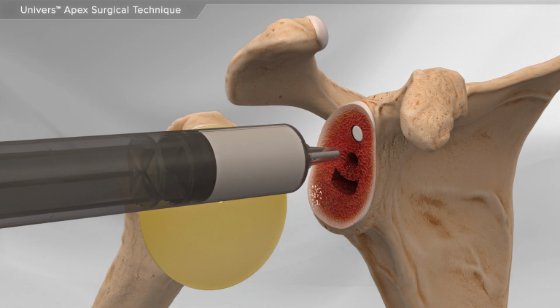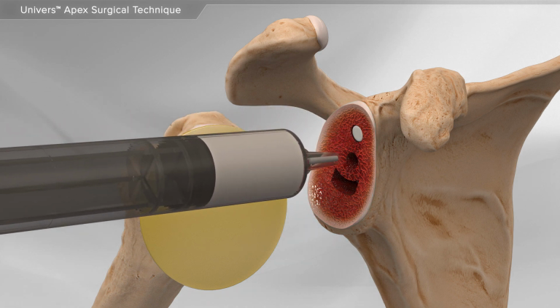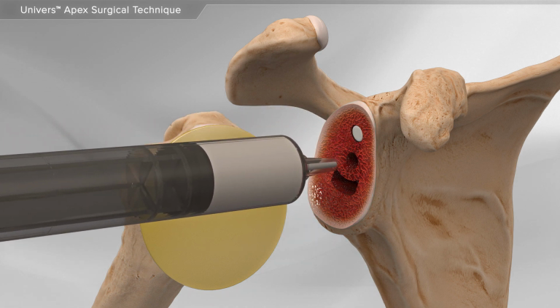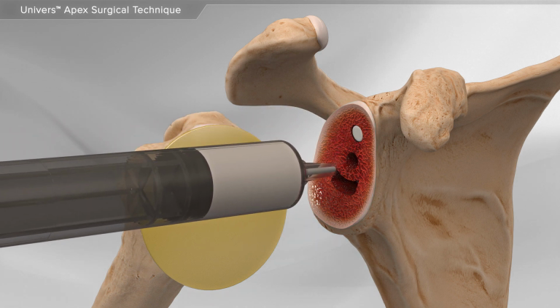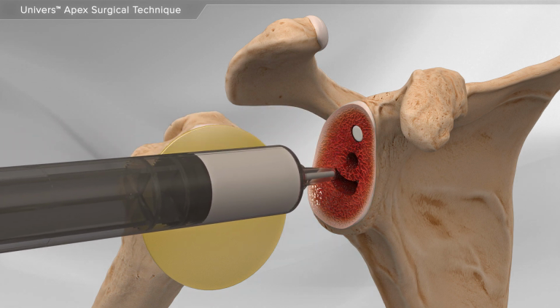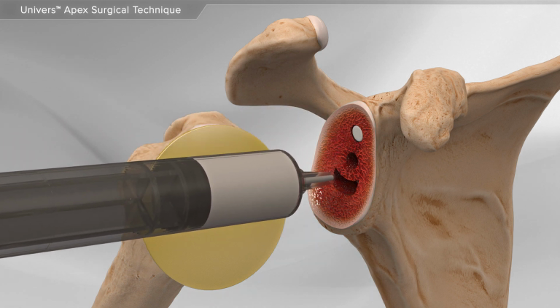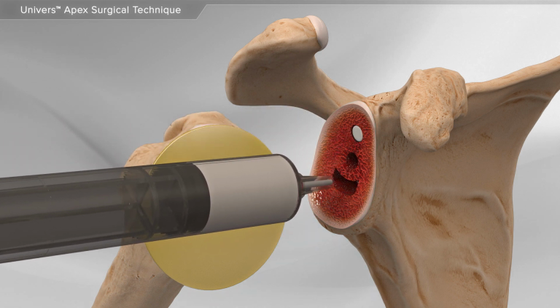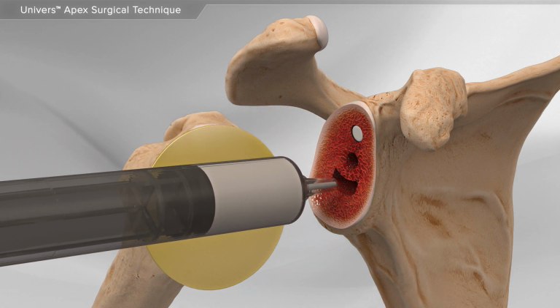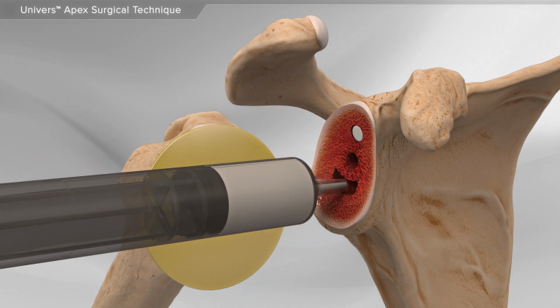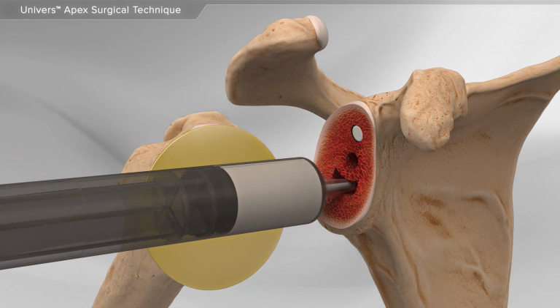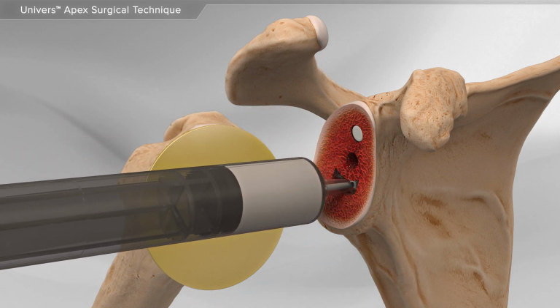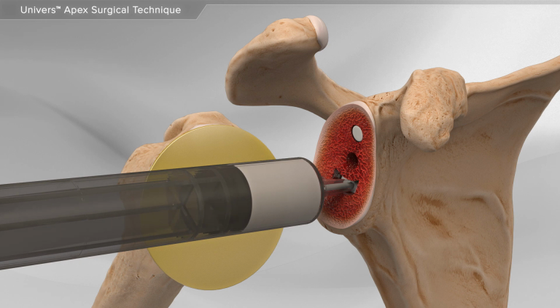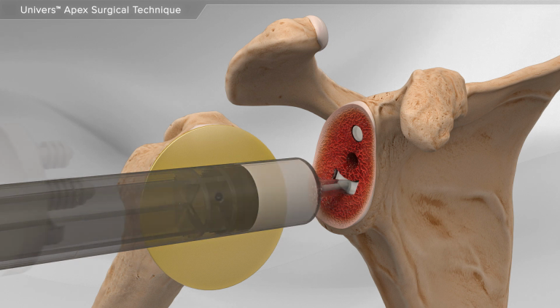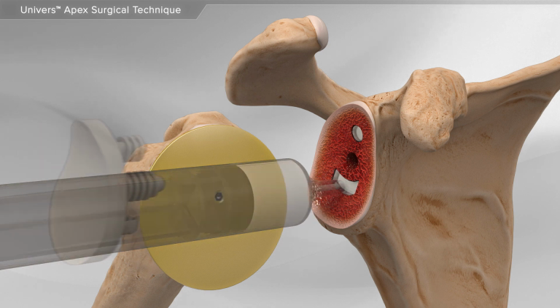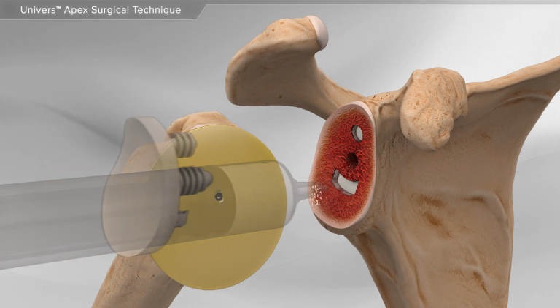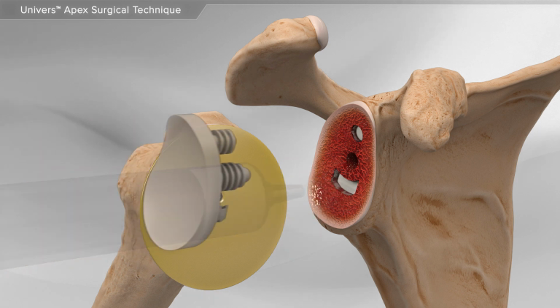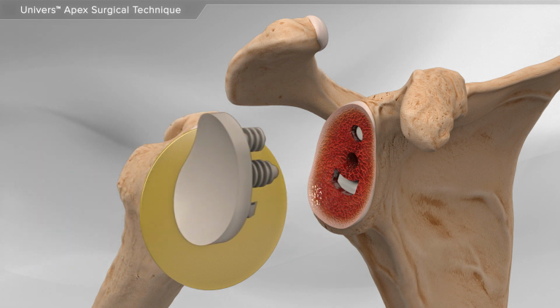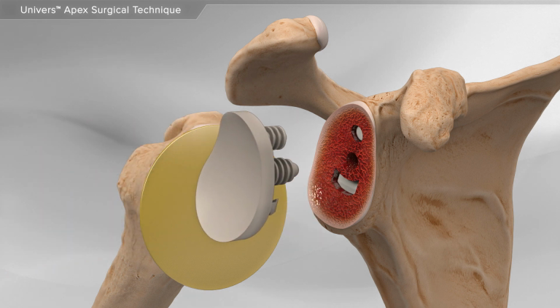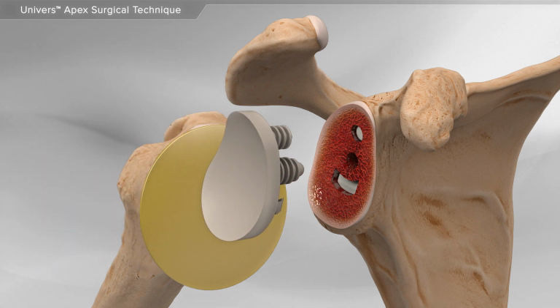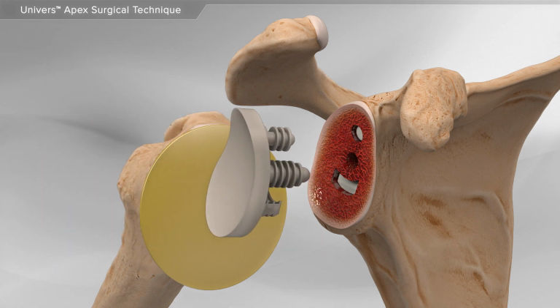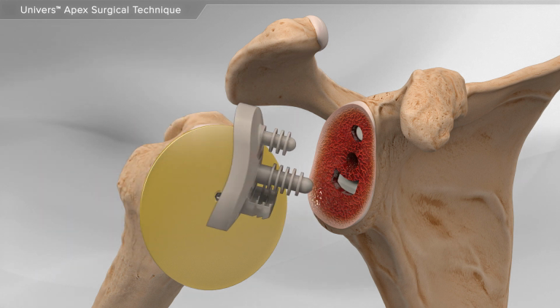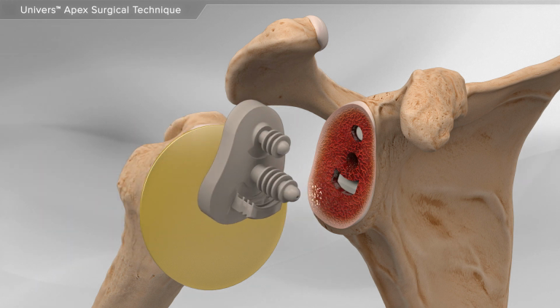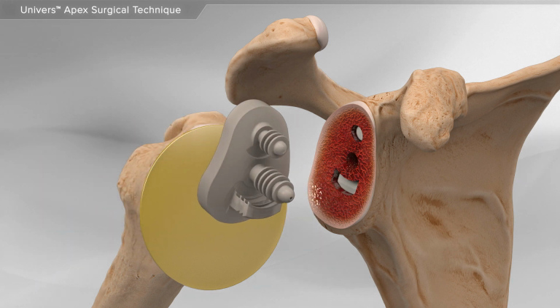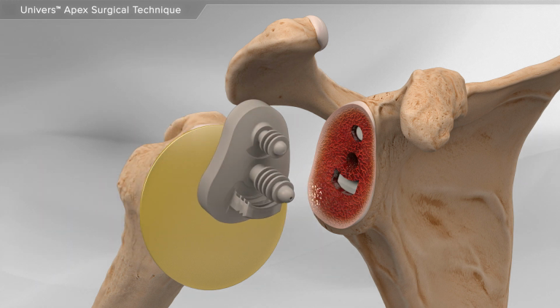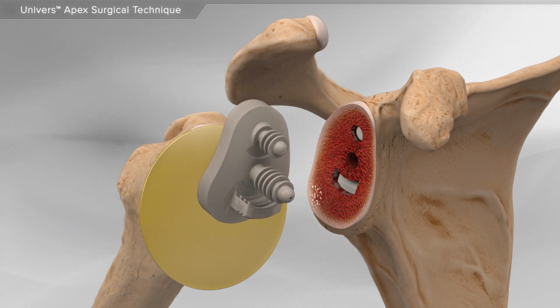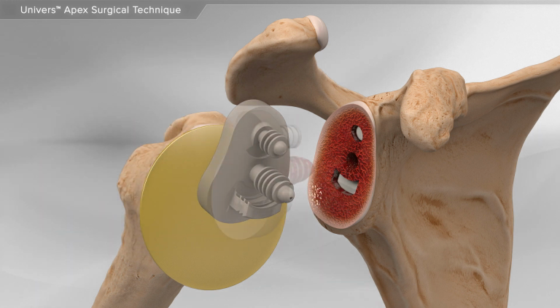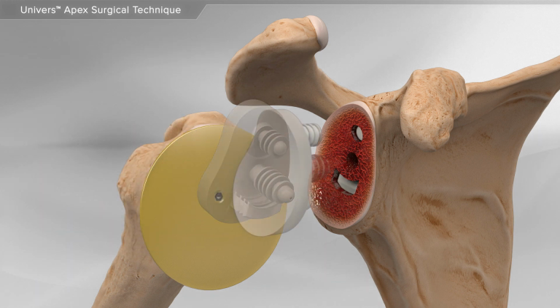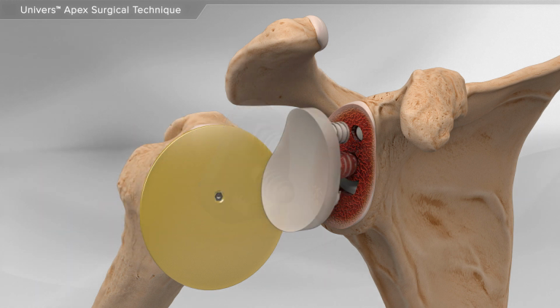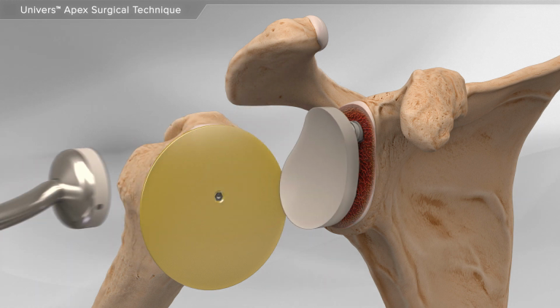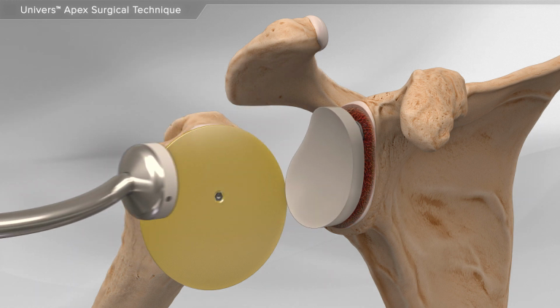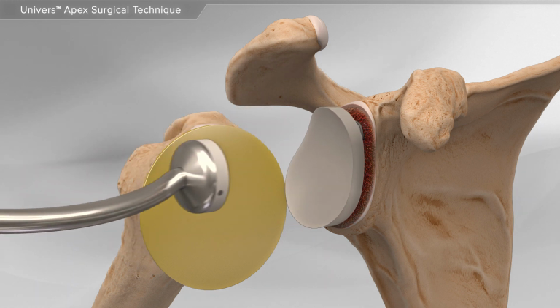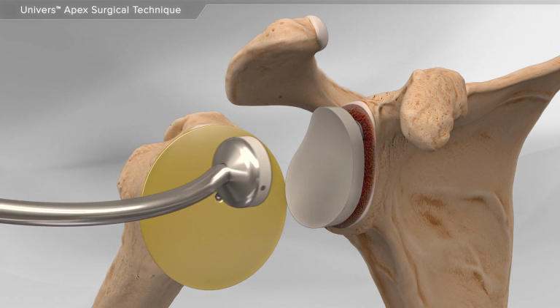Next, your surgeon will secure the plastic glenoid implant into place using bone cement.